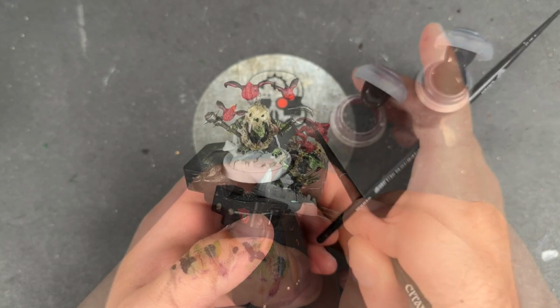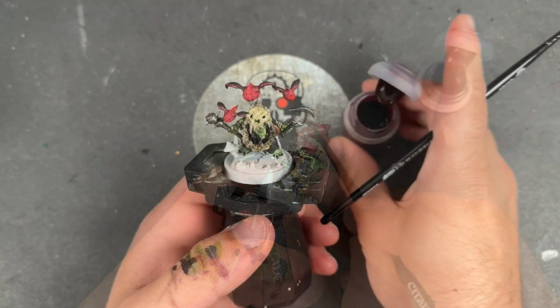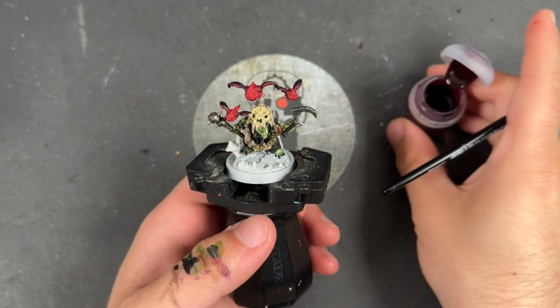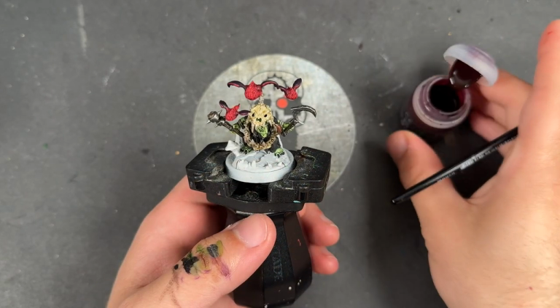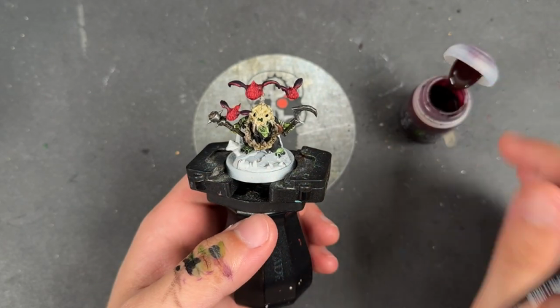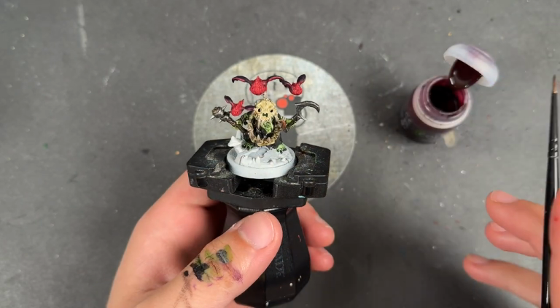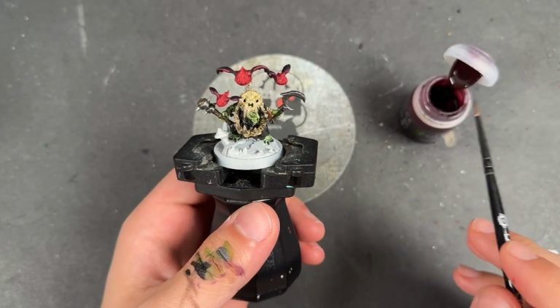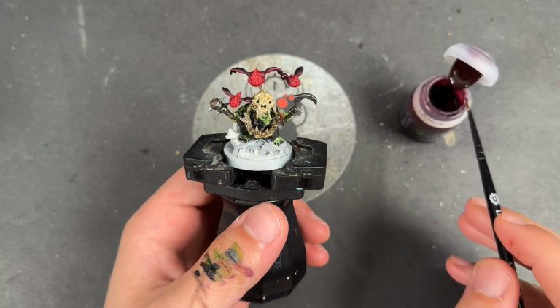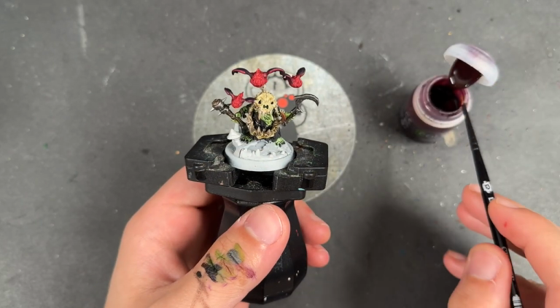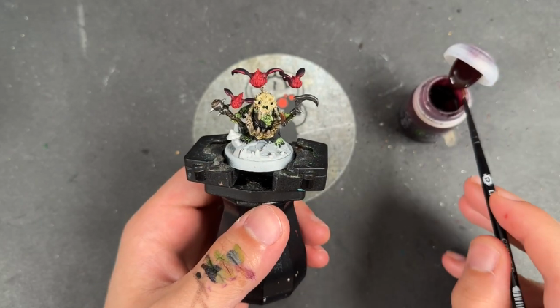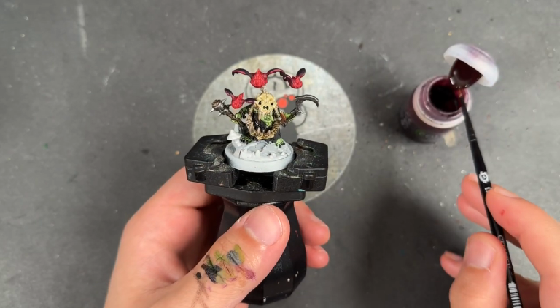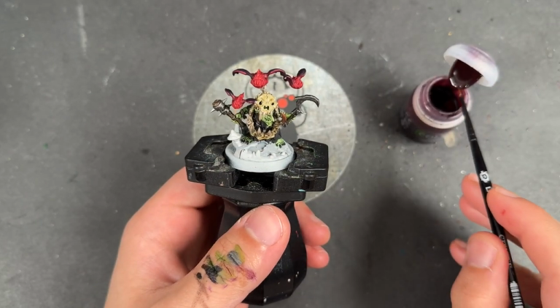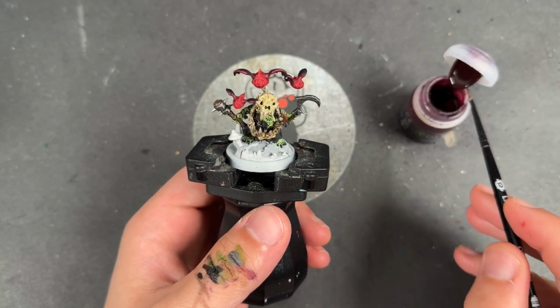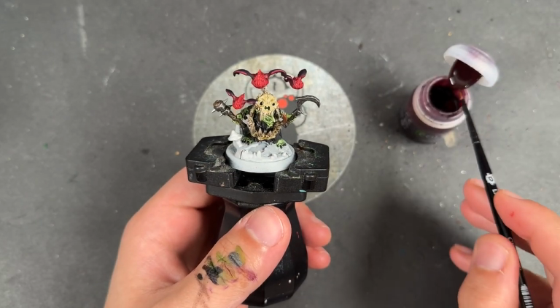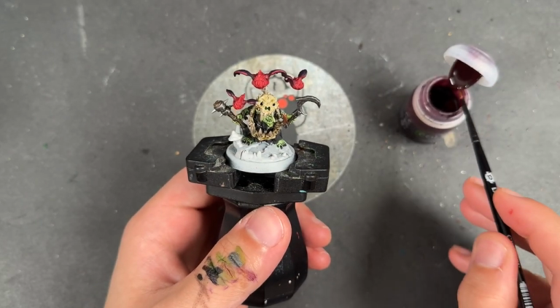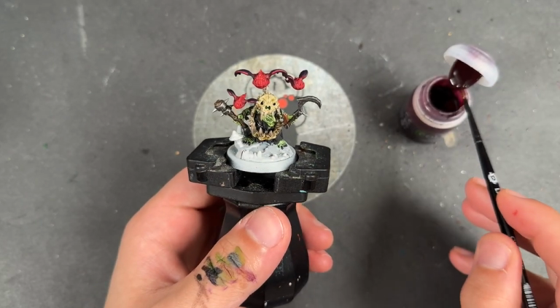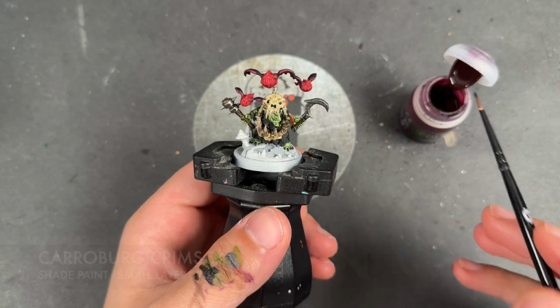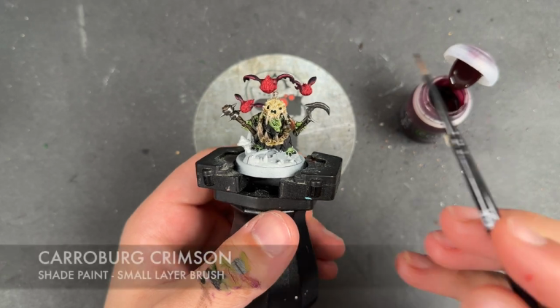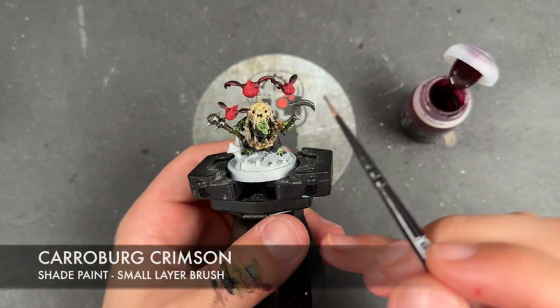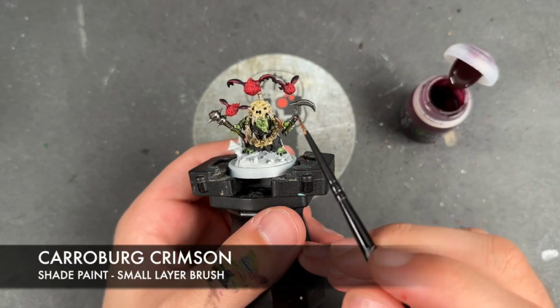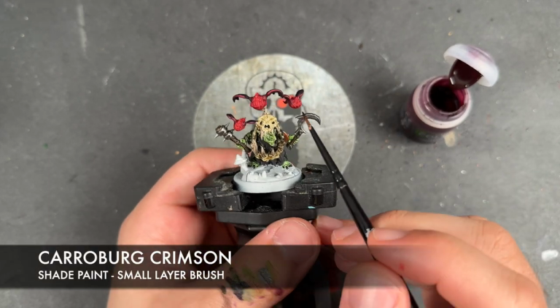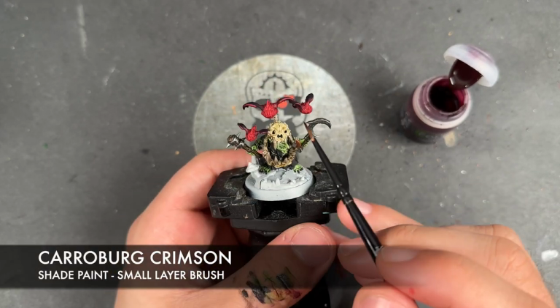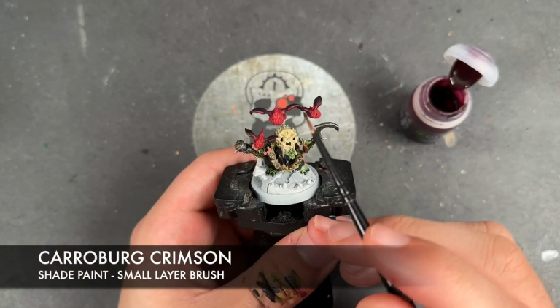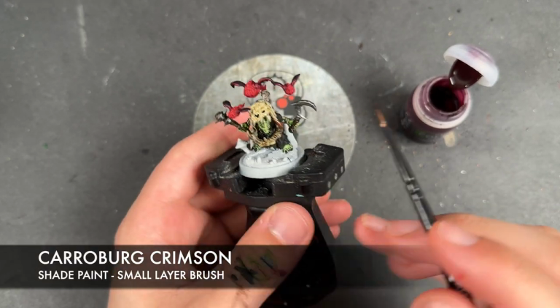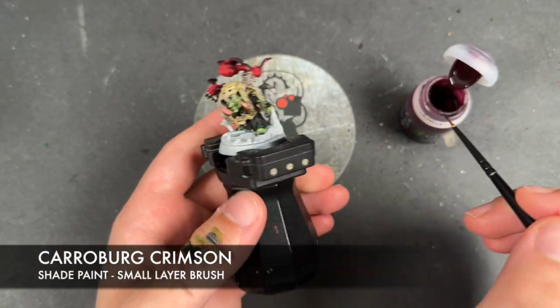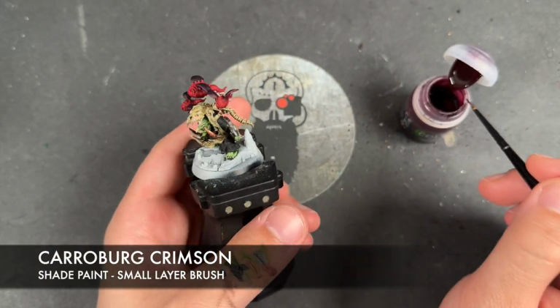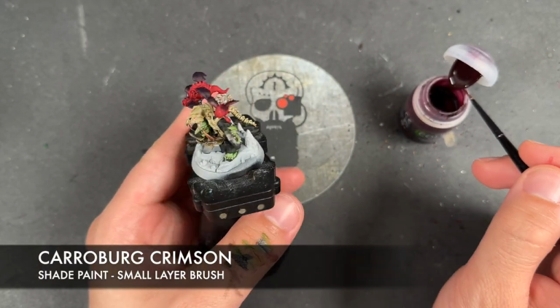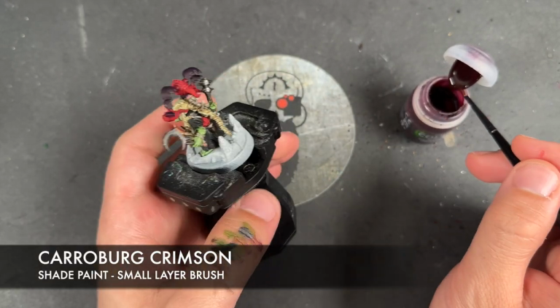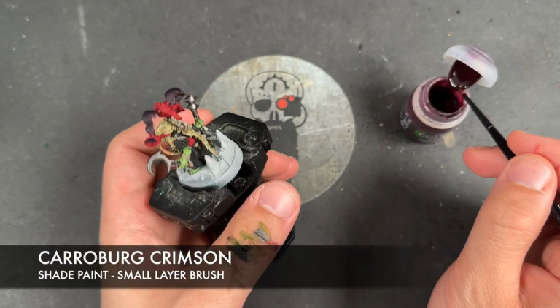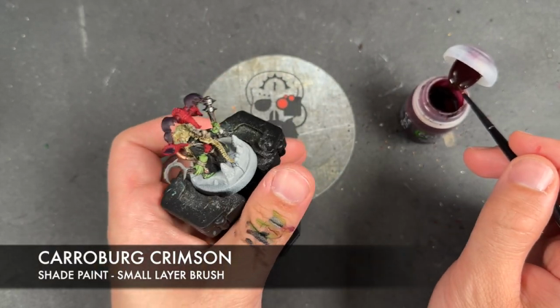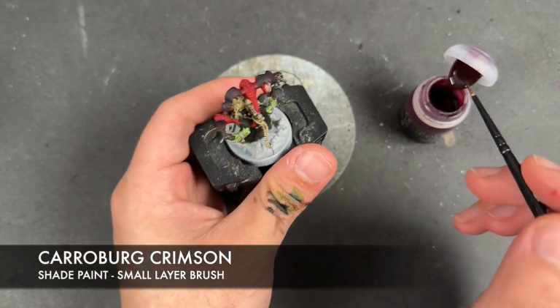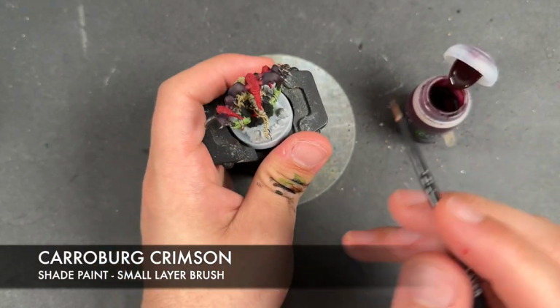With that done, we're then going to take some Carroburg Crimson and apply this over the rest of the squigs.